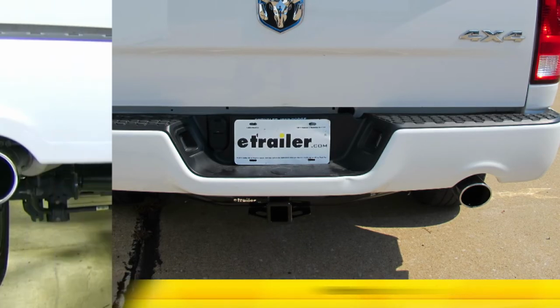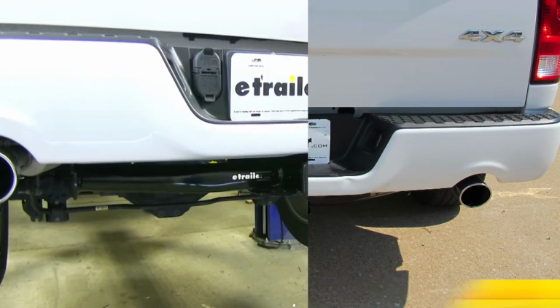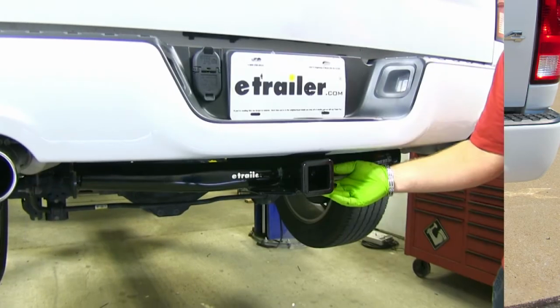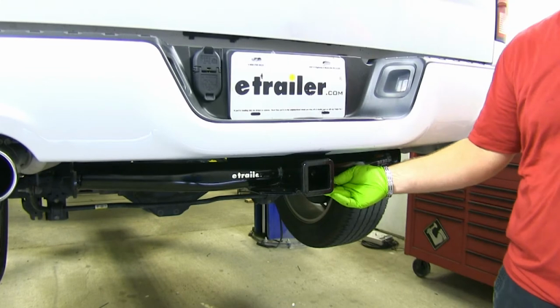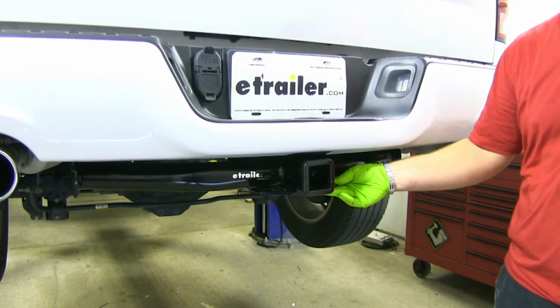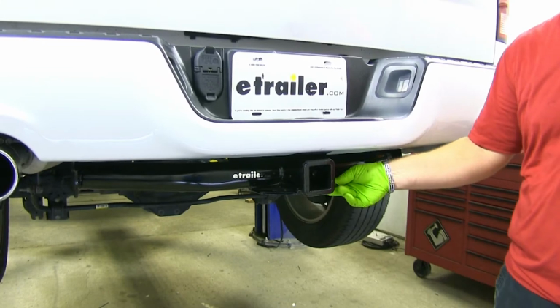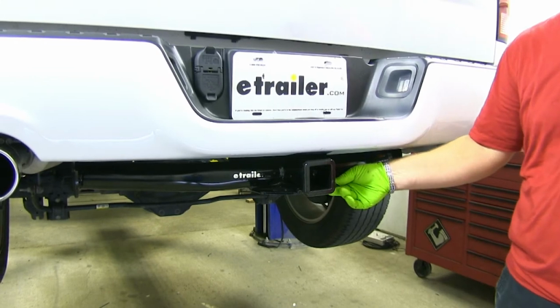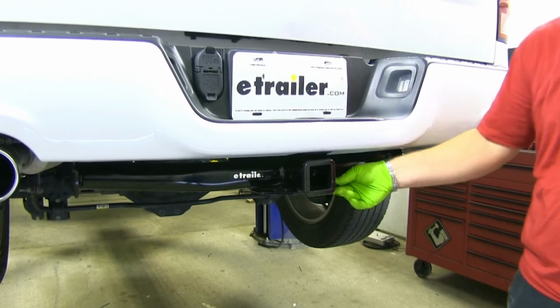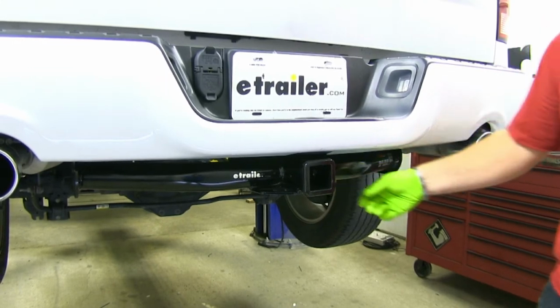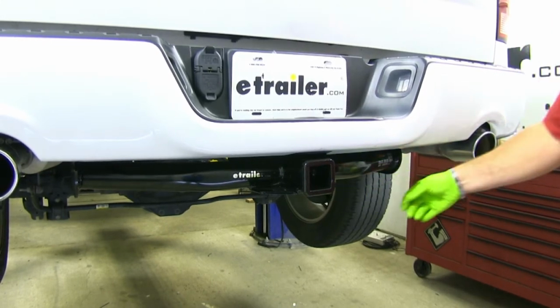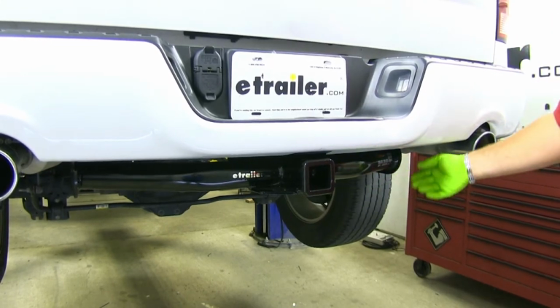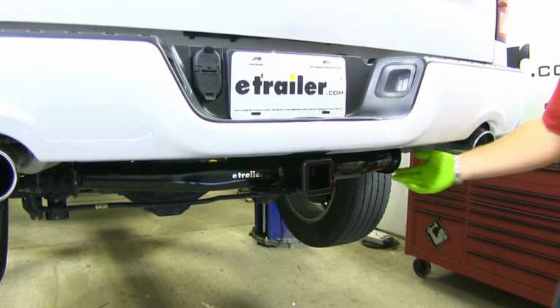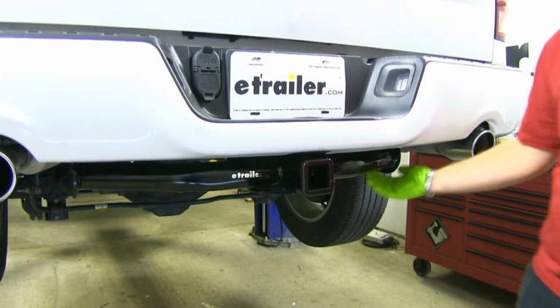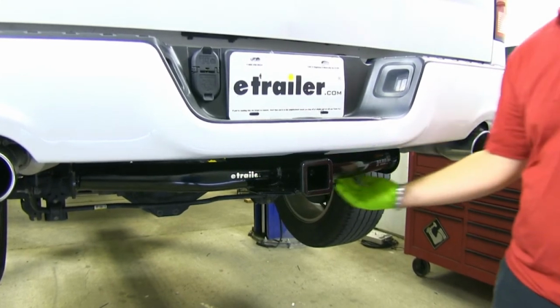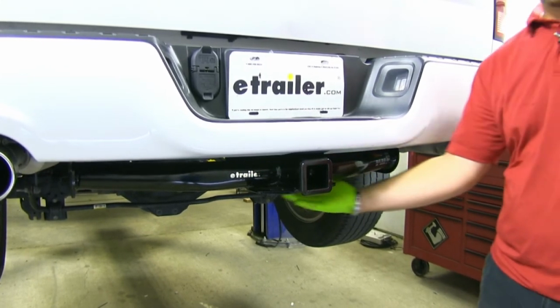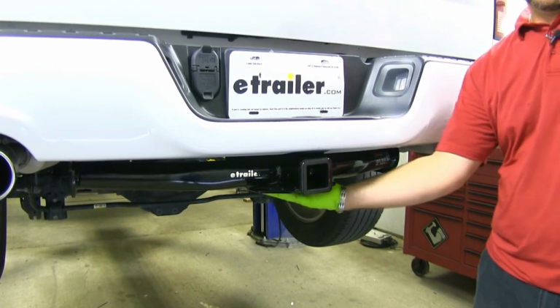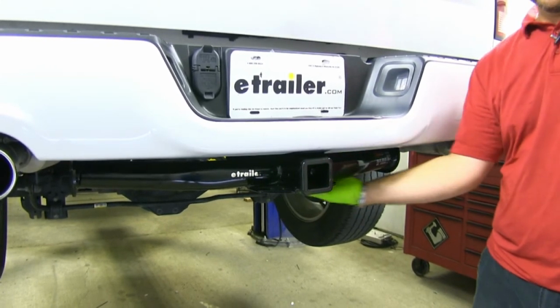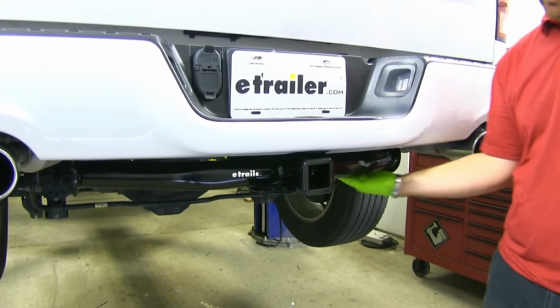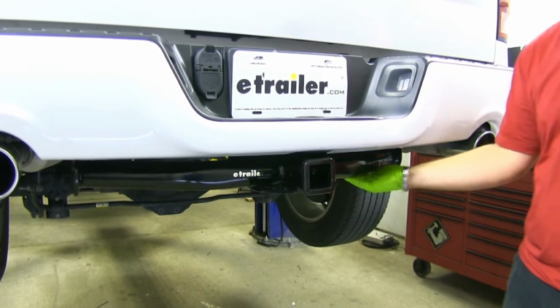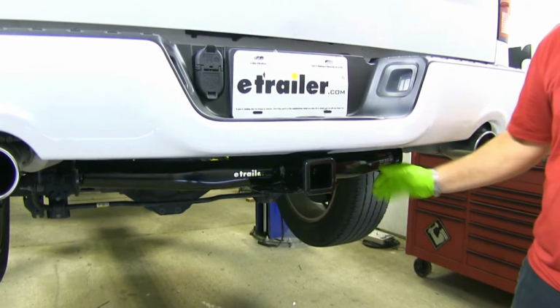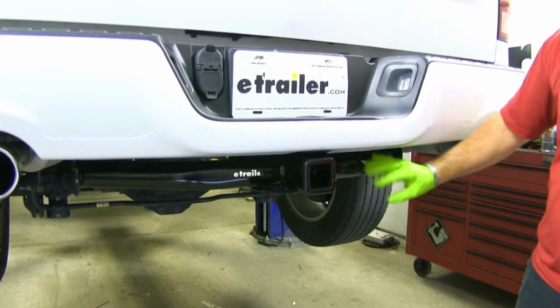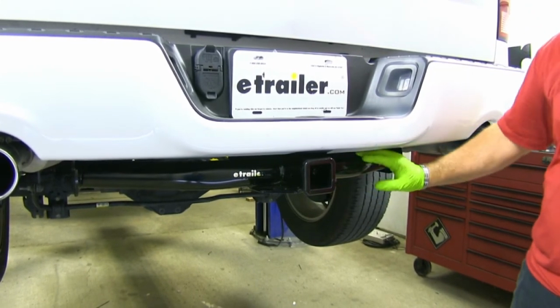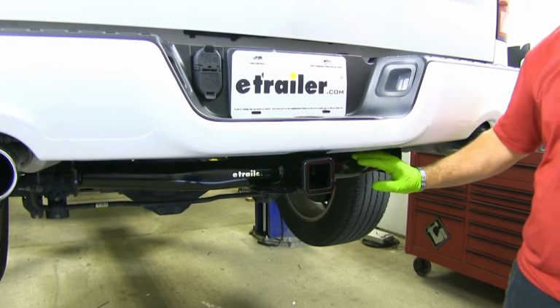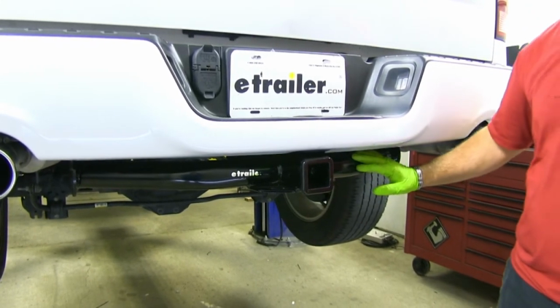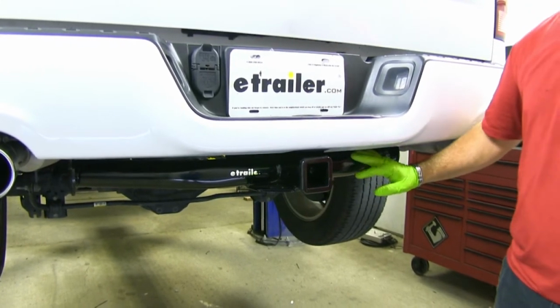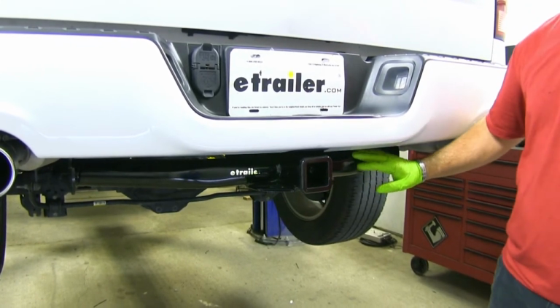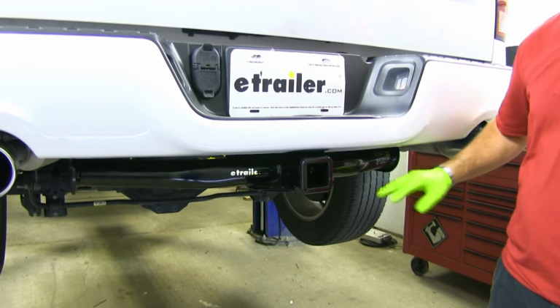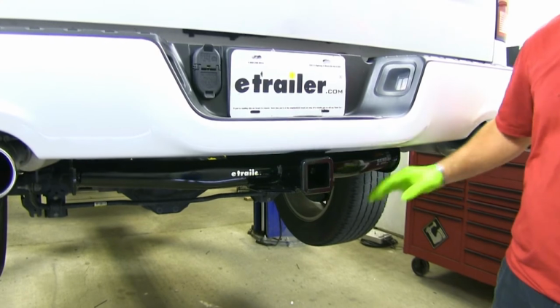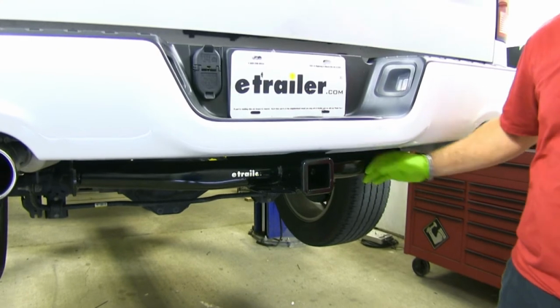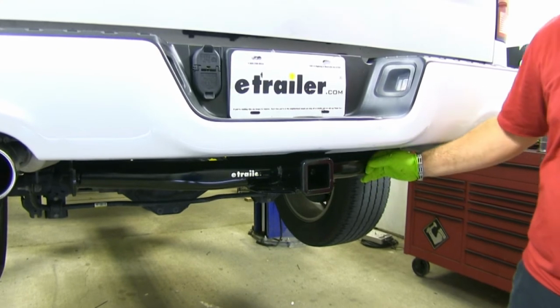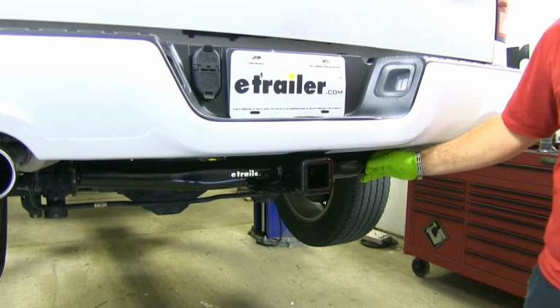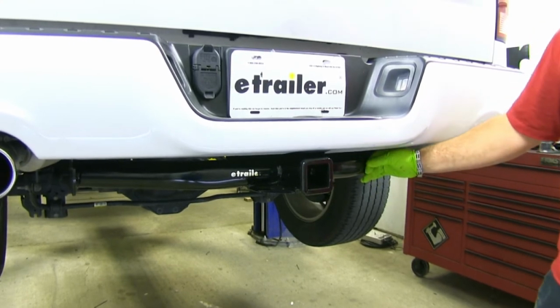This is what our hitch looks like when it's installed. You can see the cross tube a little bit, but it does have a rounded design to fit the contour of the vehicle.